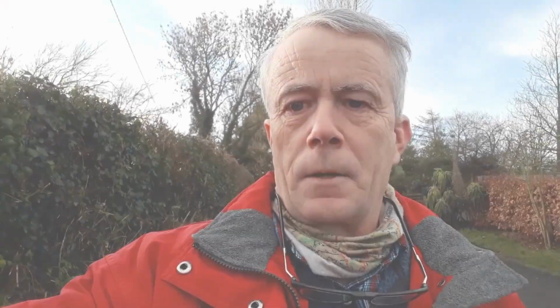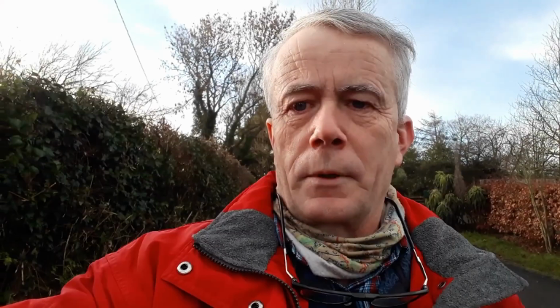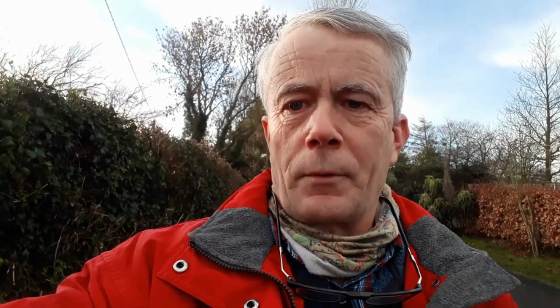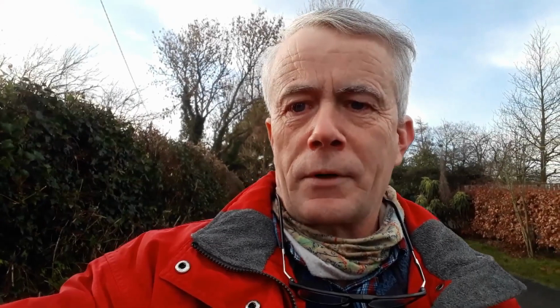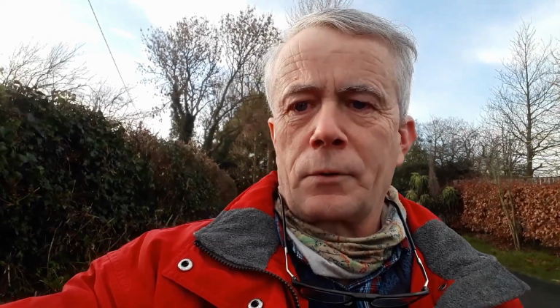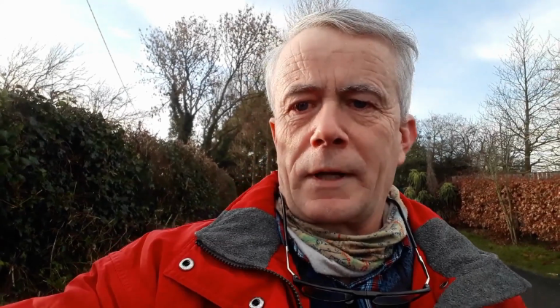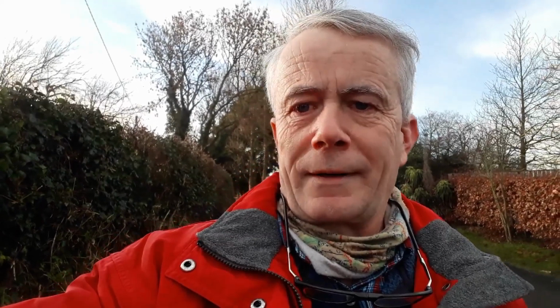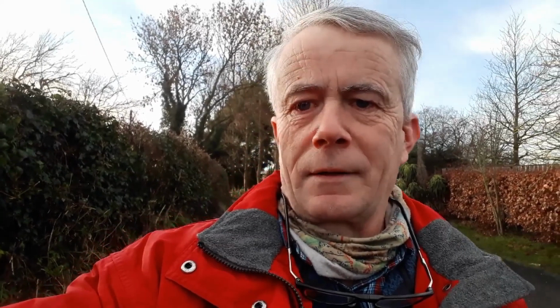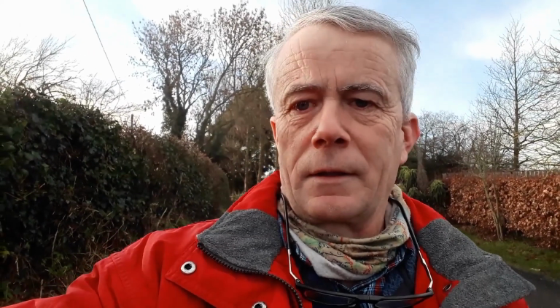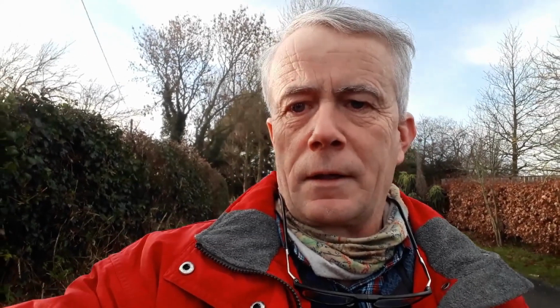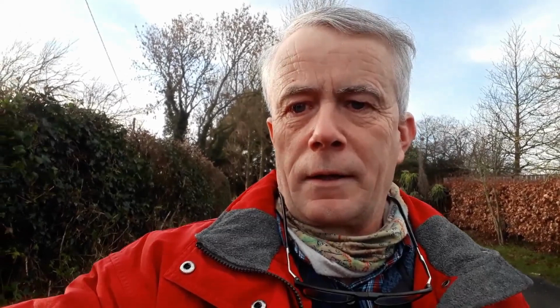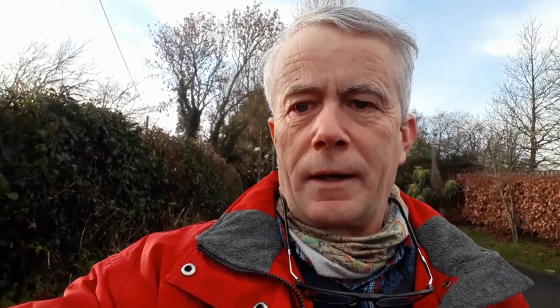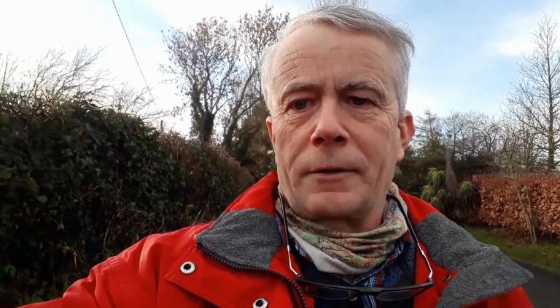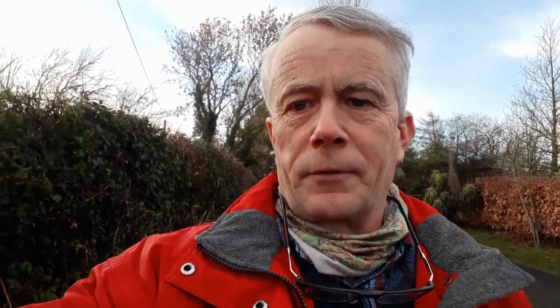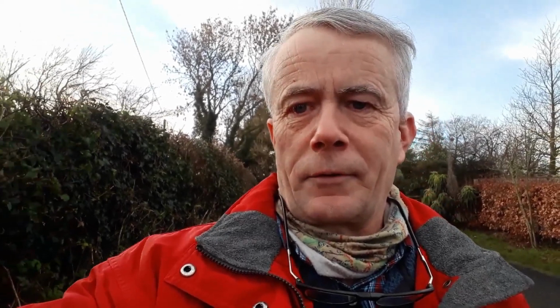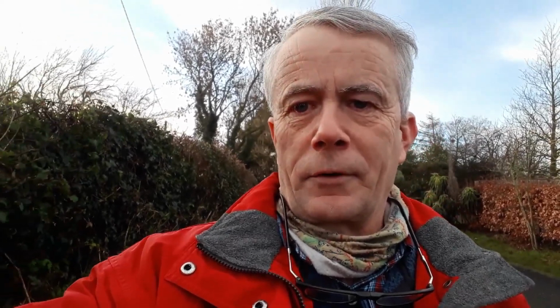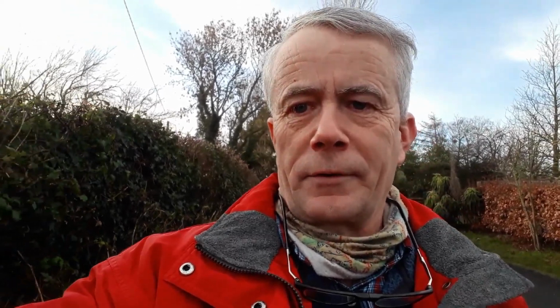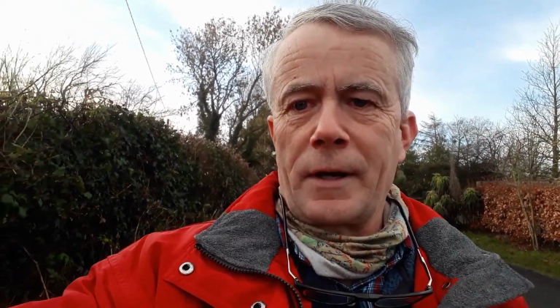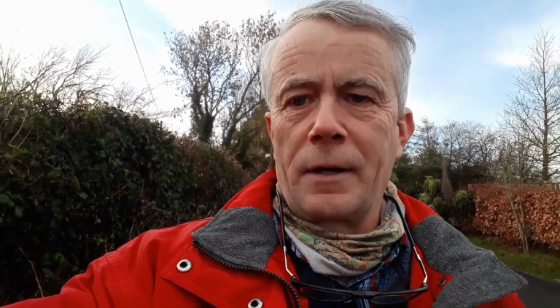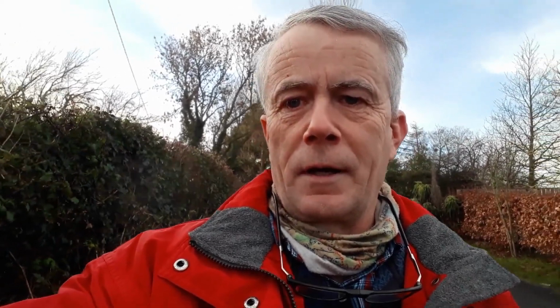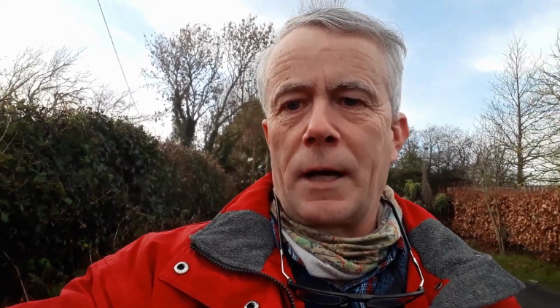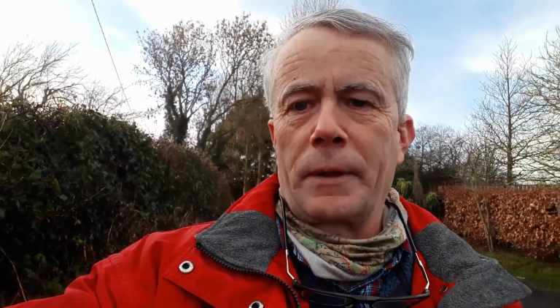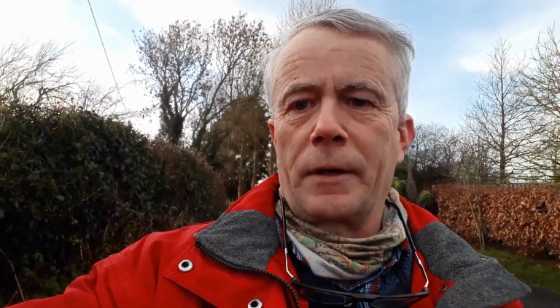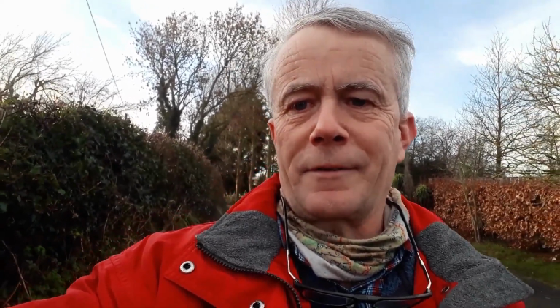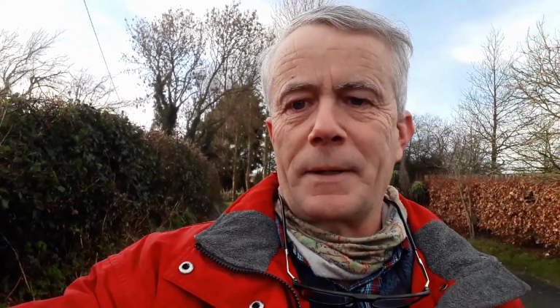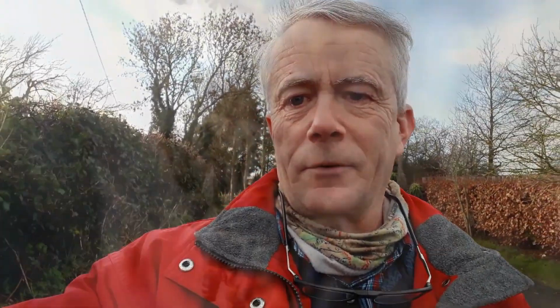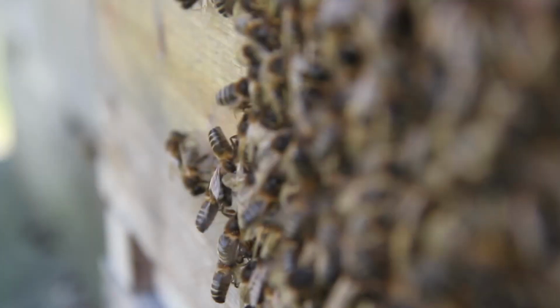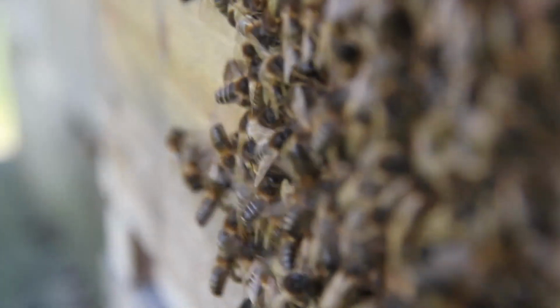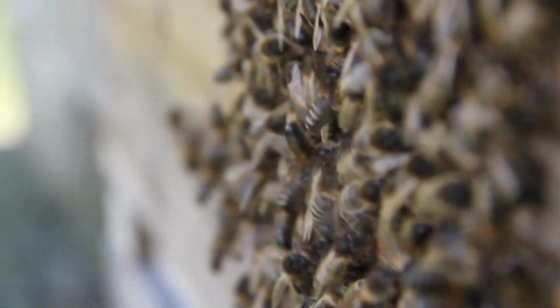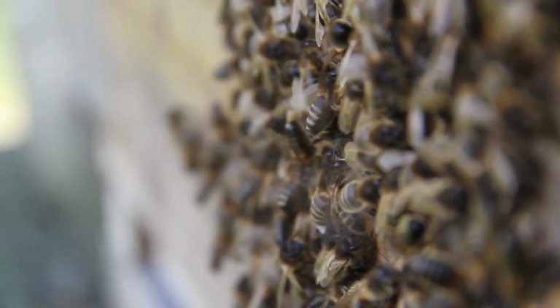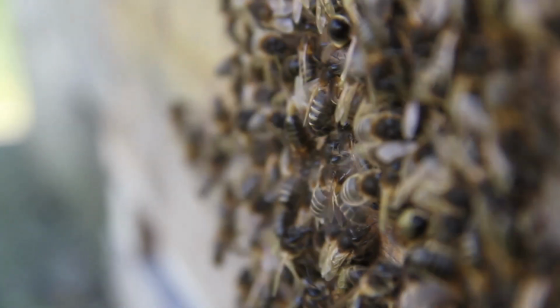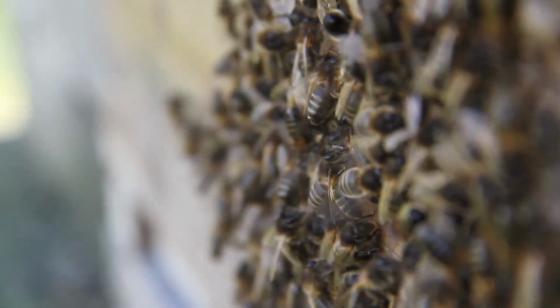But if I want to collect nectar from the surrounding countryside, I would need lots of bees to go foraging to gather that in.